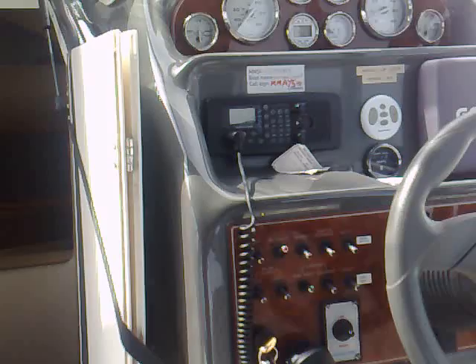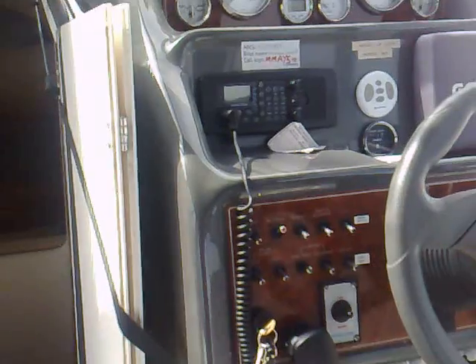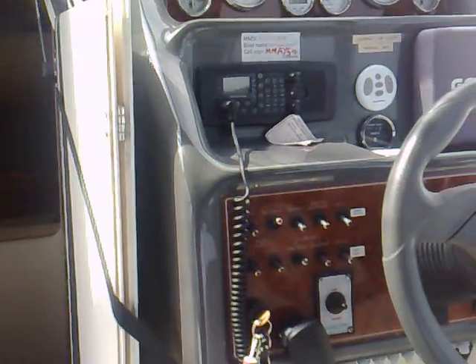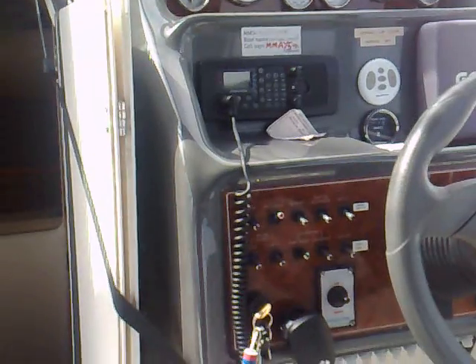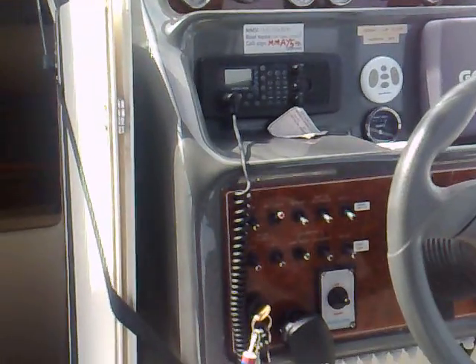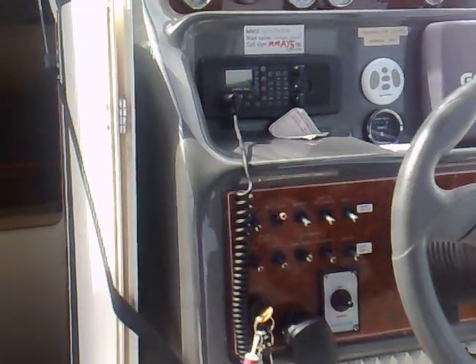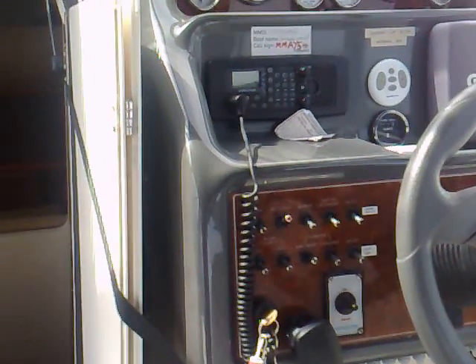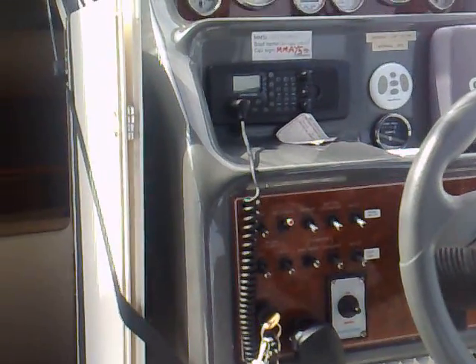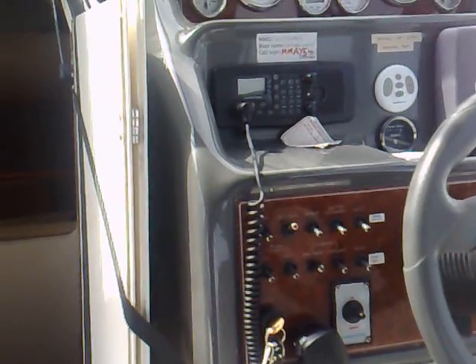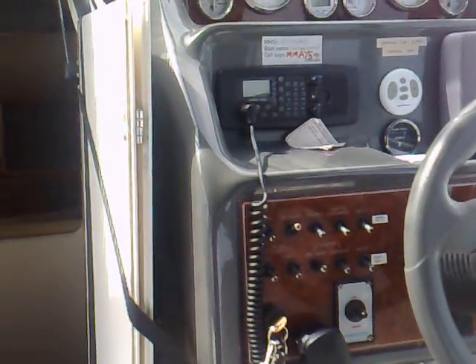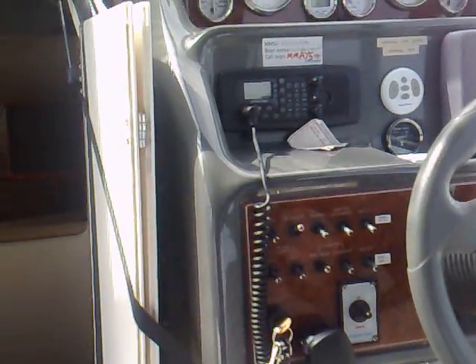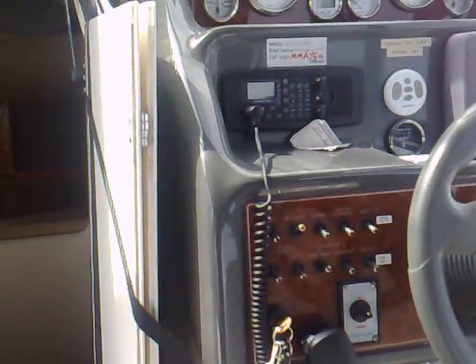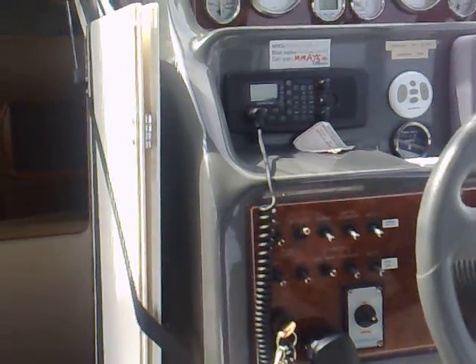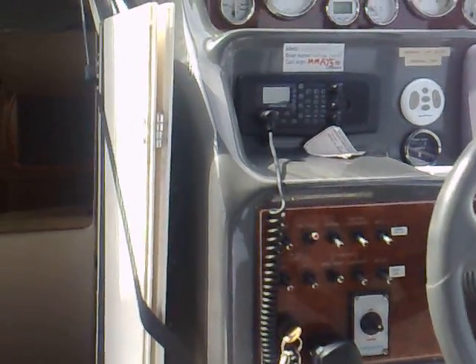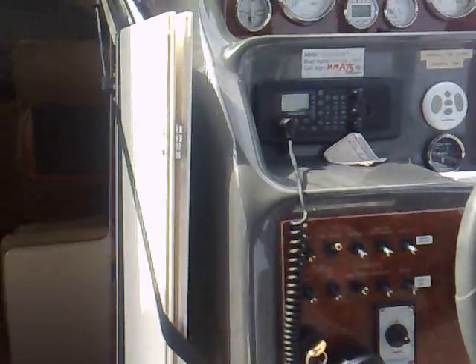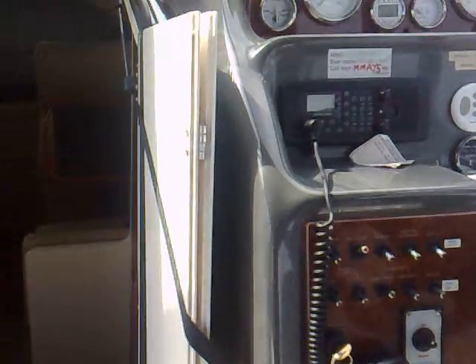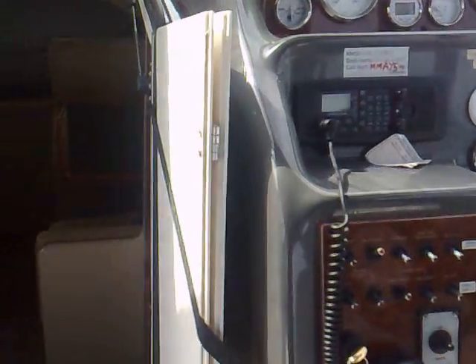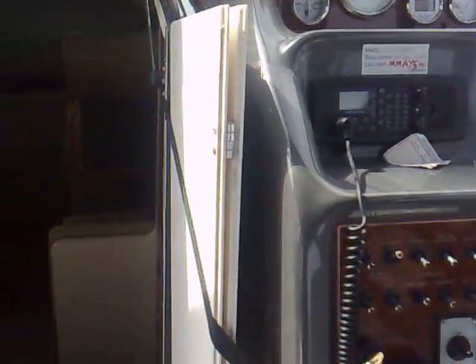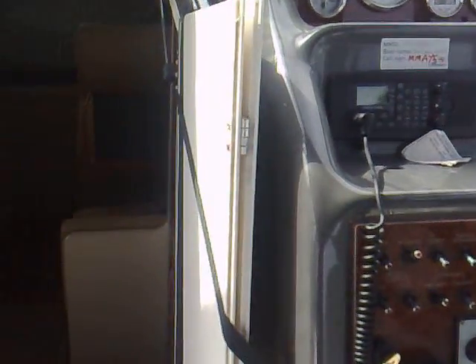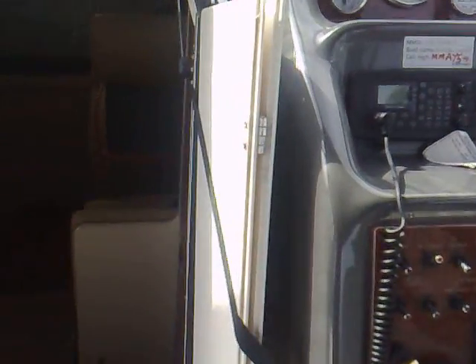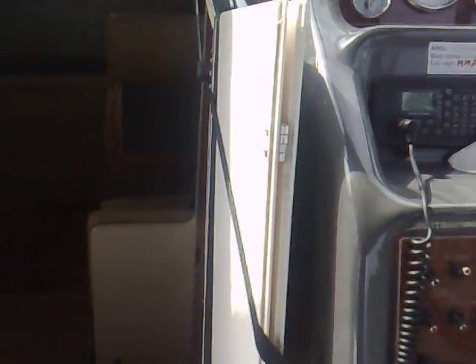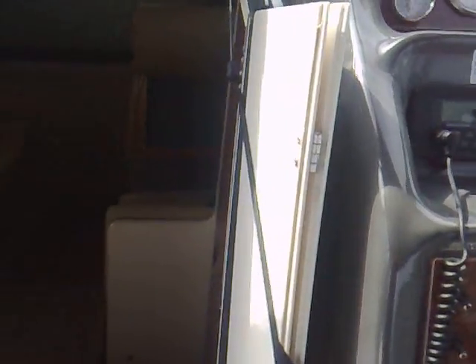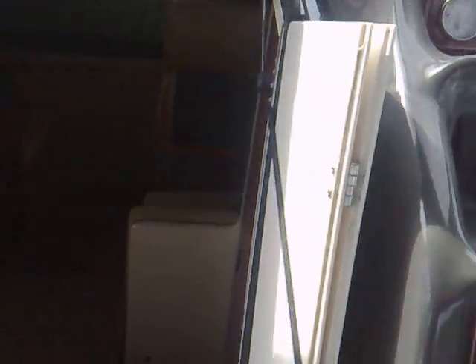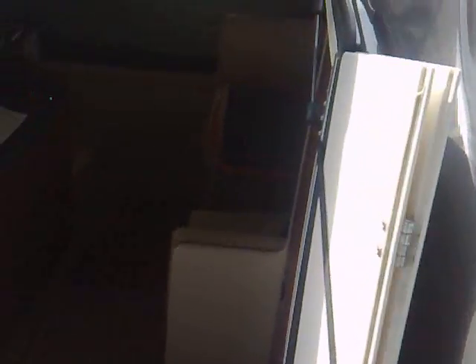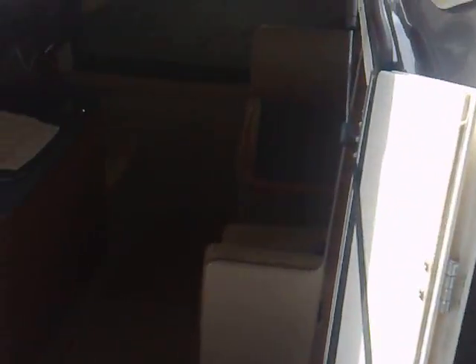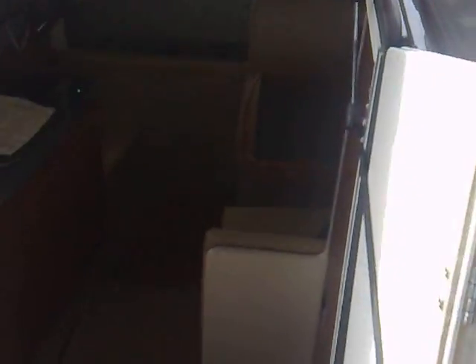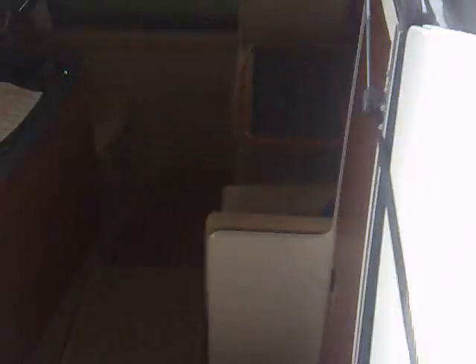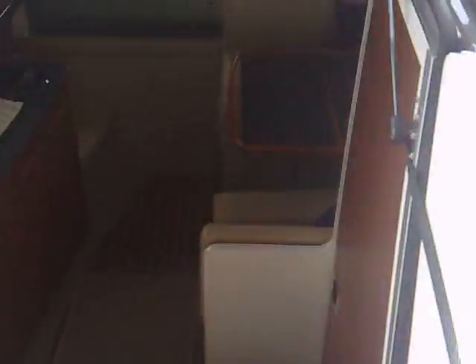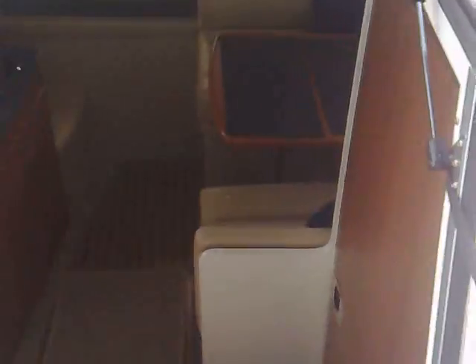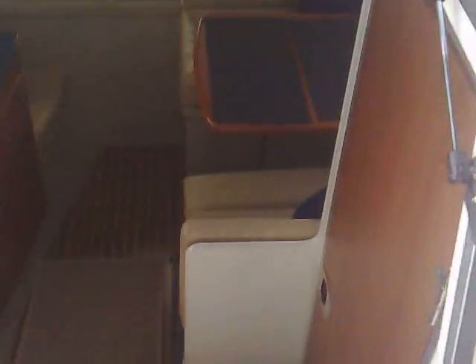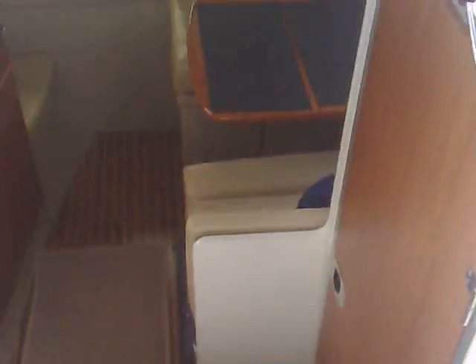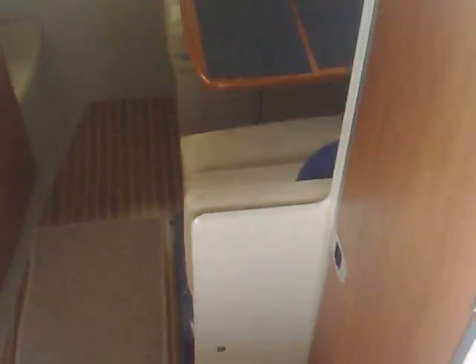Hi, welcome aboard Southern Comfort. Let's go and have a look downstairs on the inside of this fabulous boat.